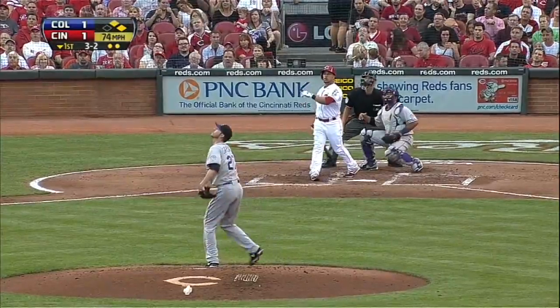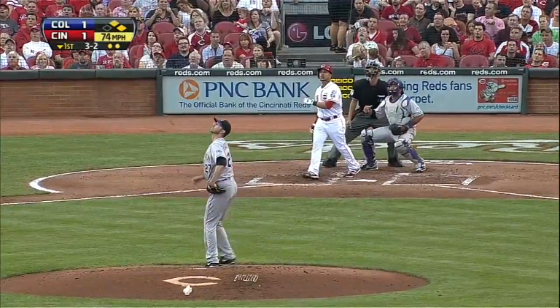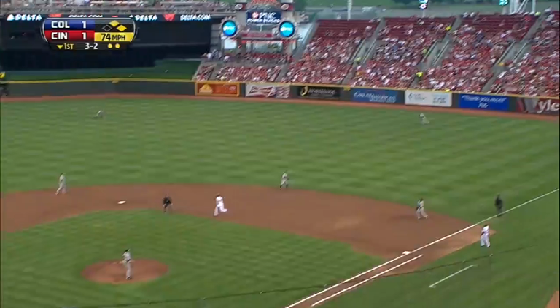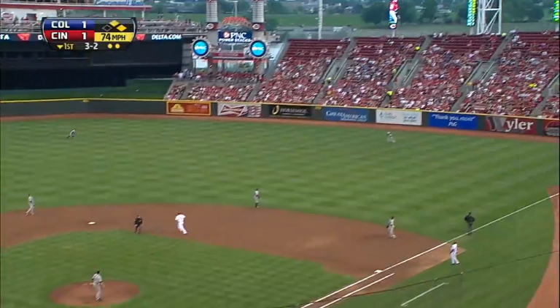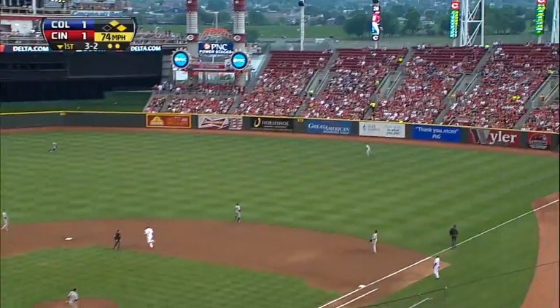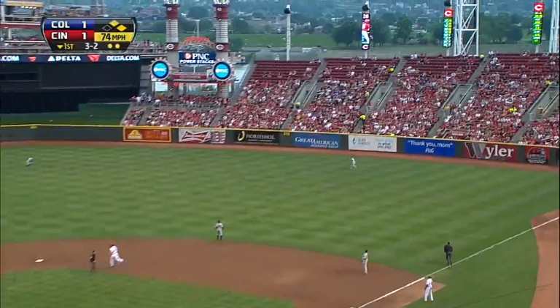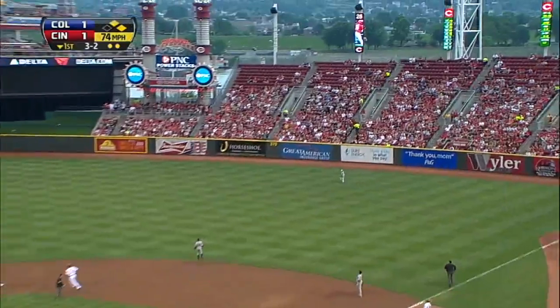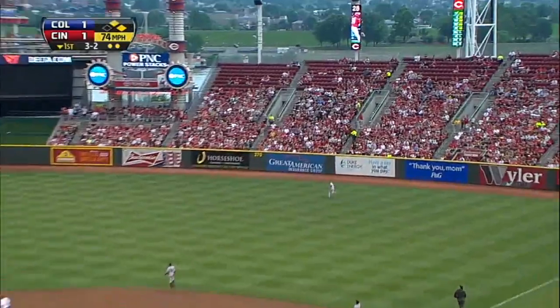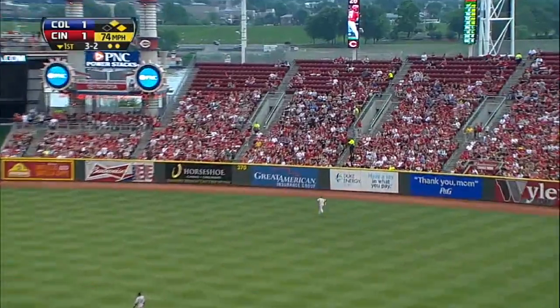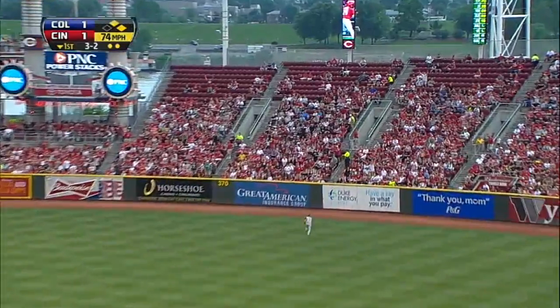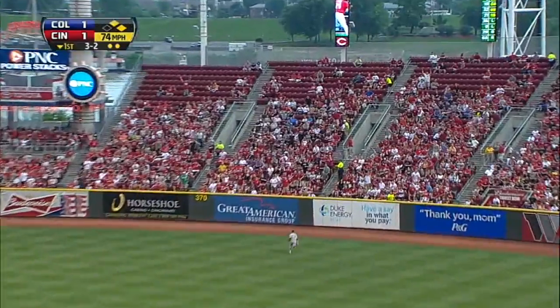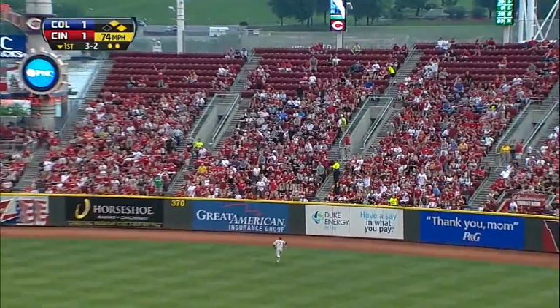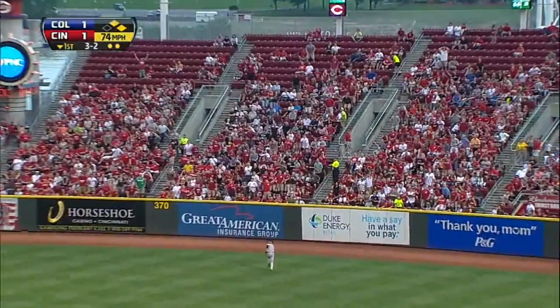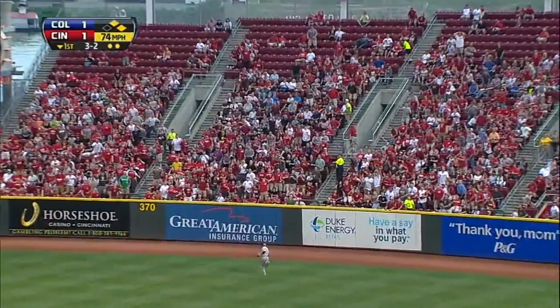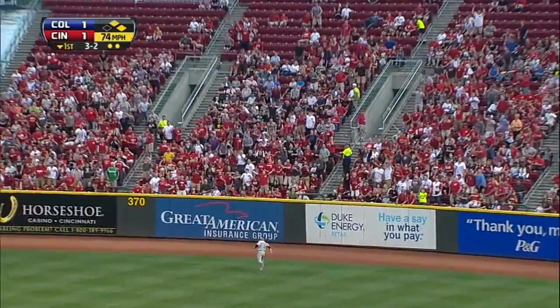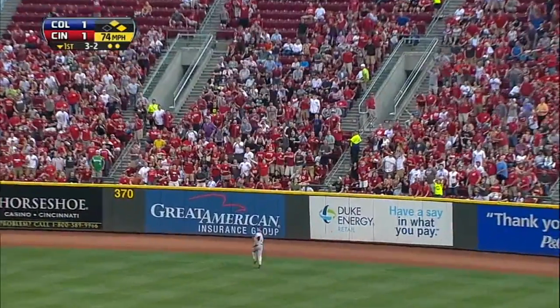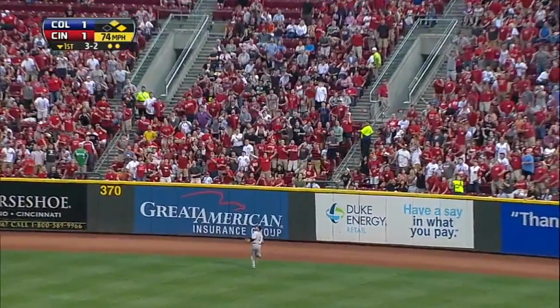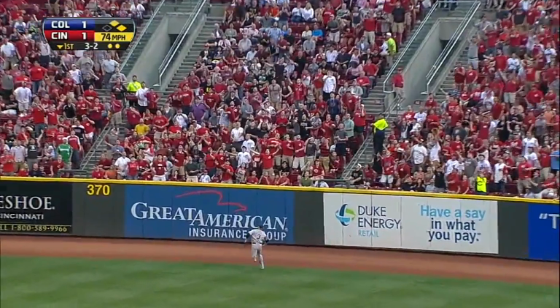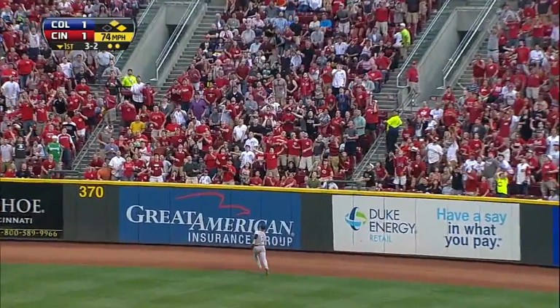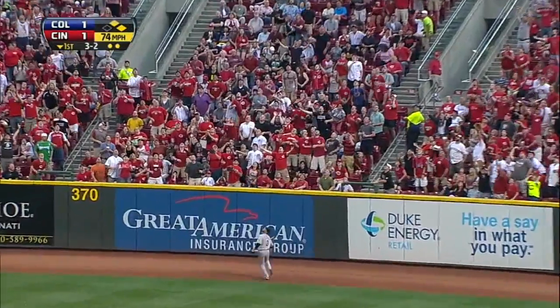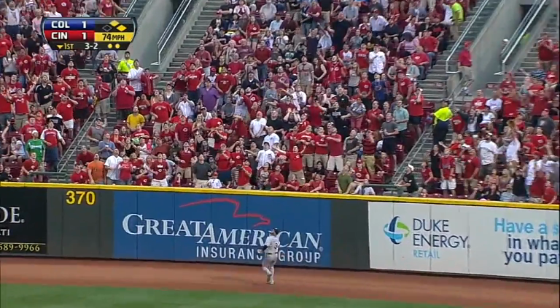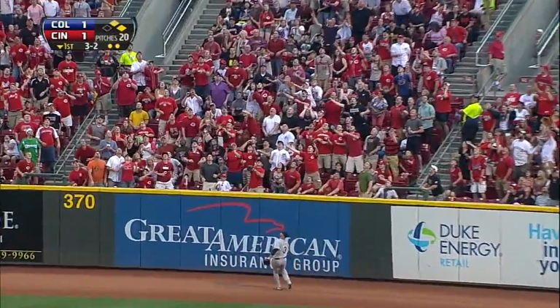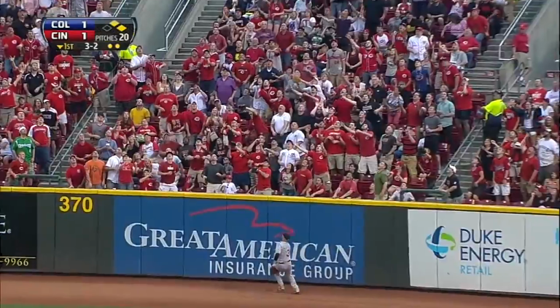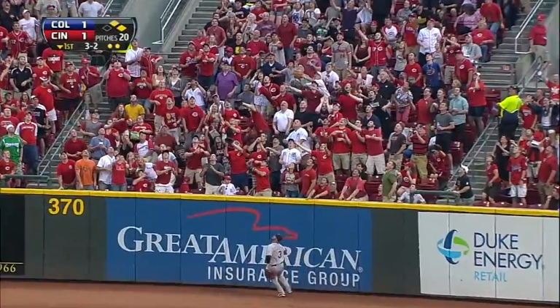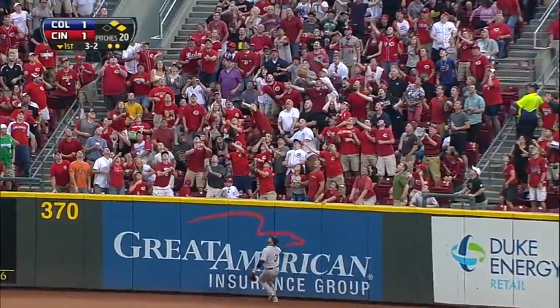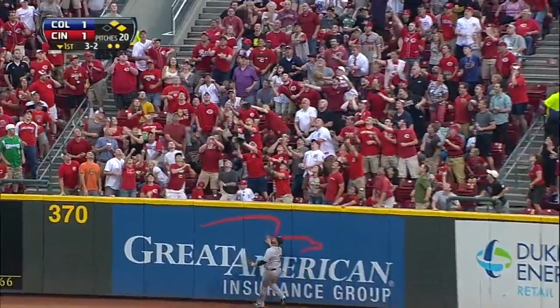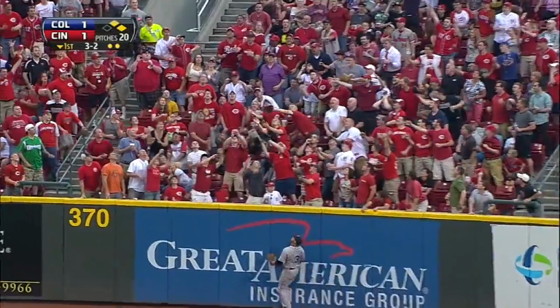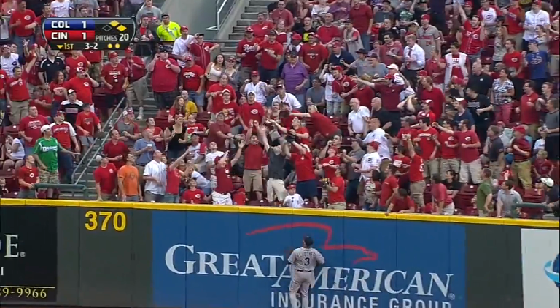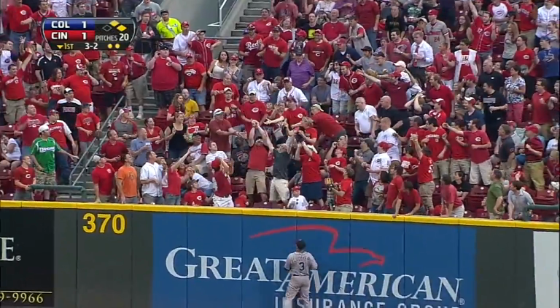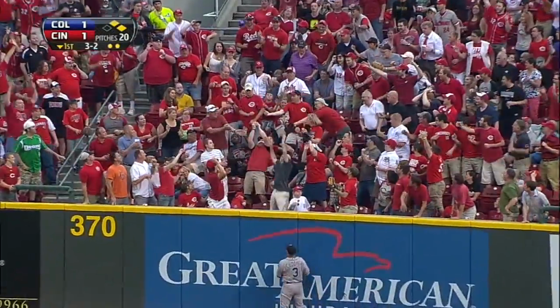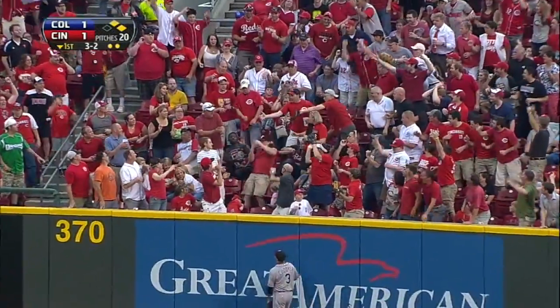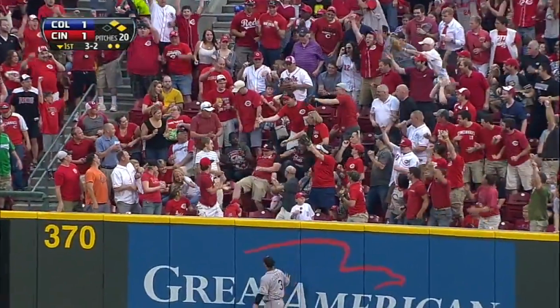Fly ball in the right center field, drifting back to die. Goodbye.